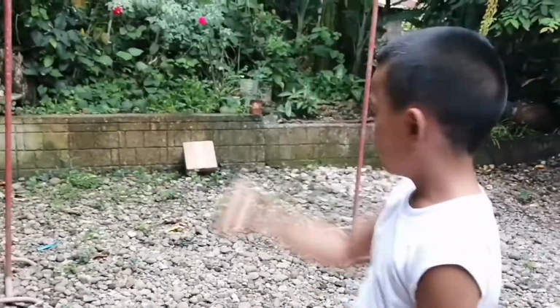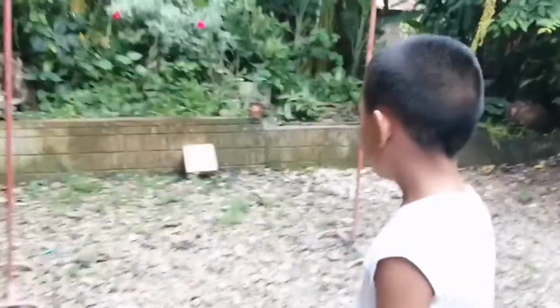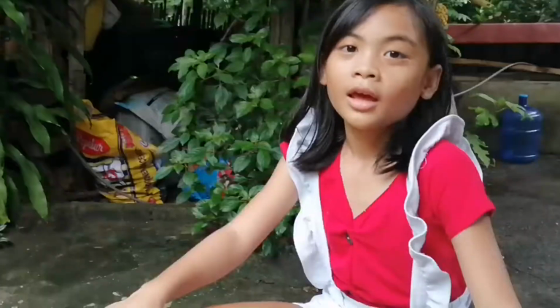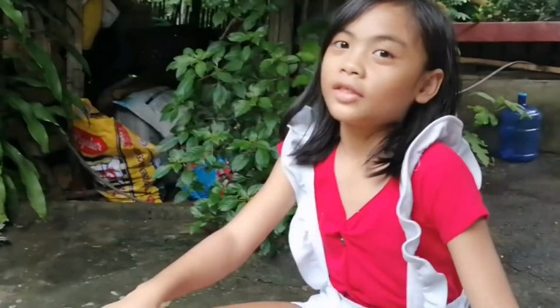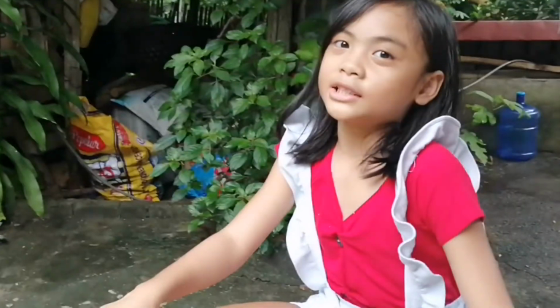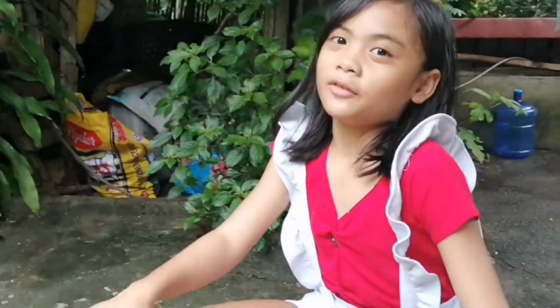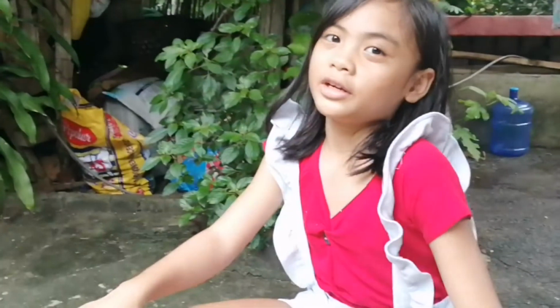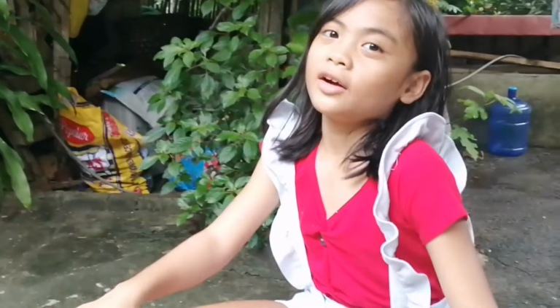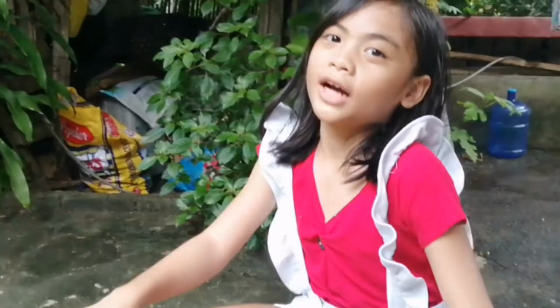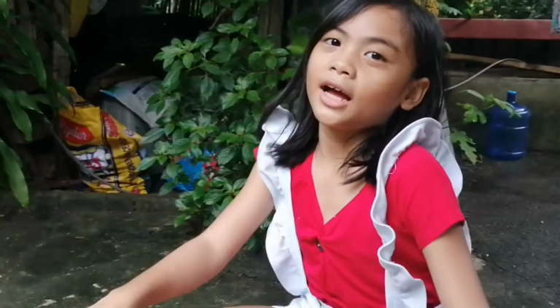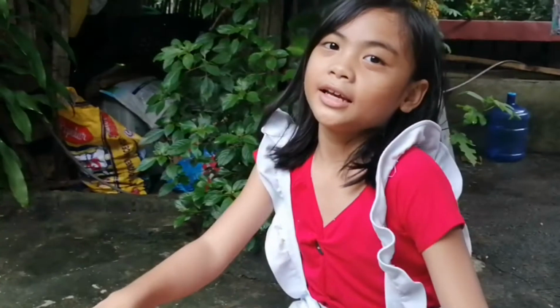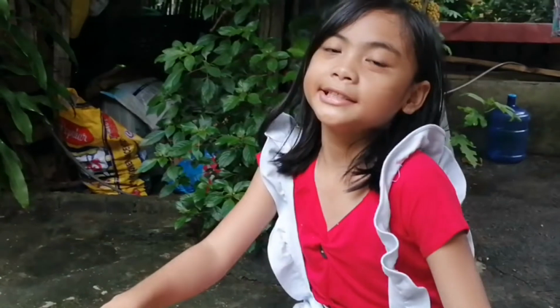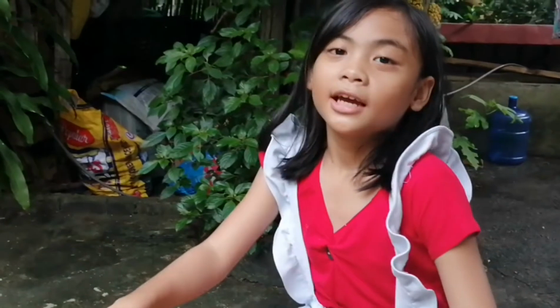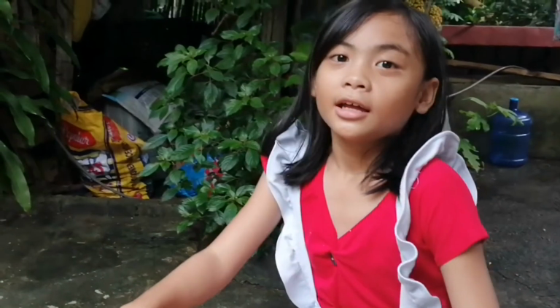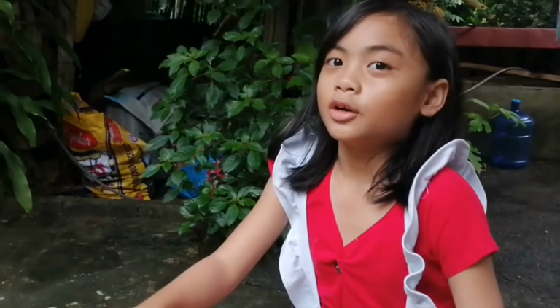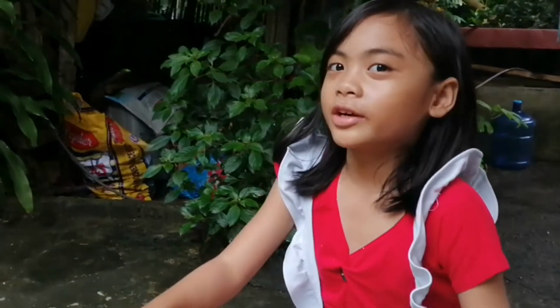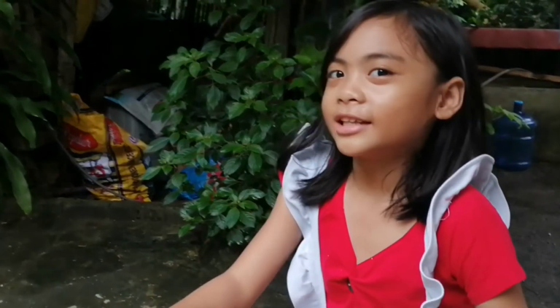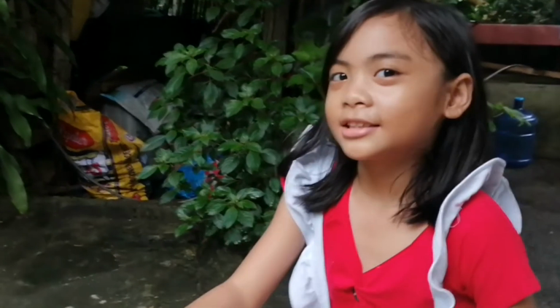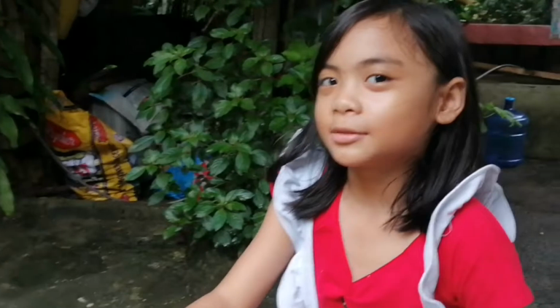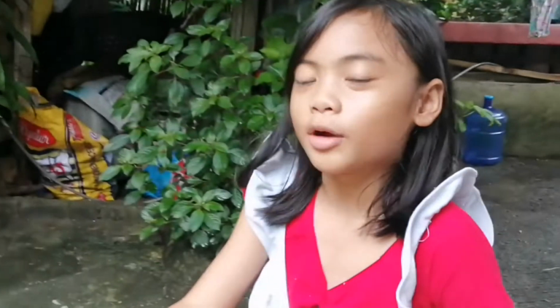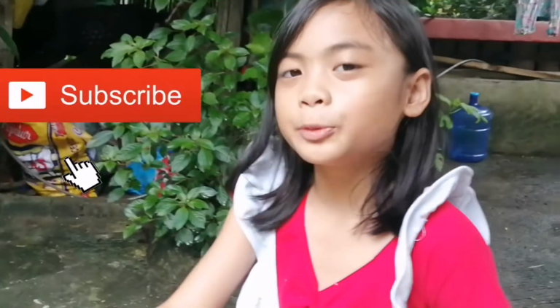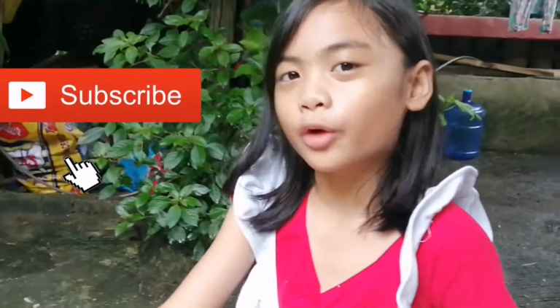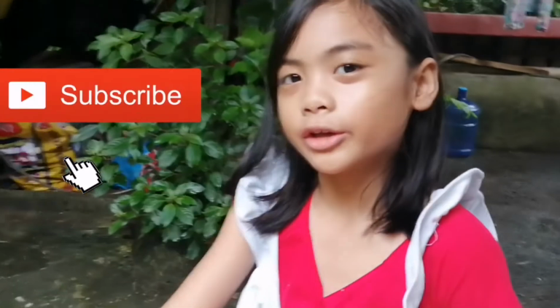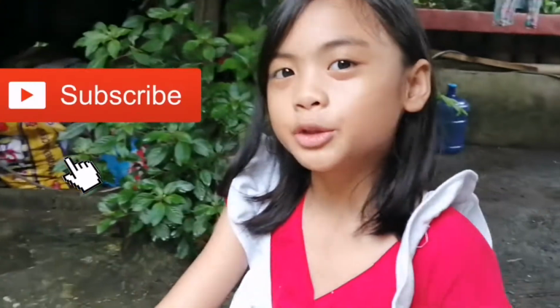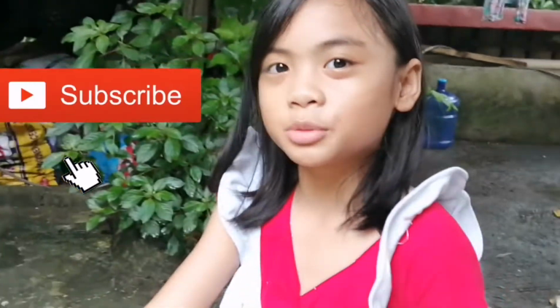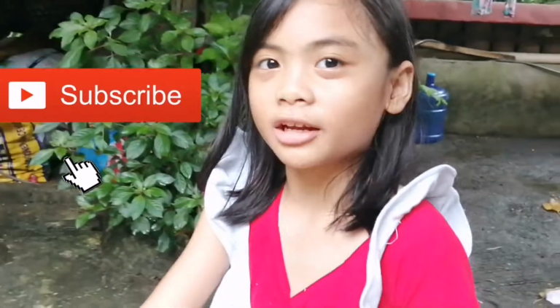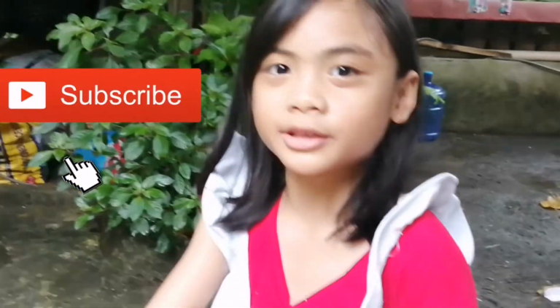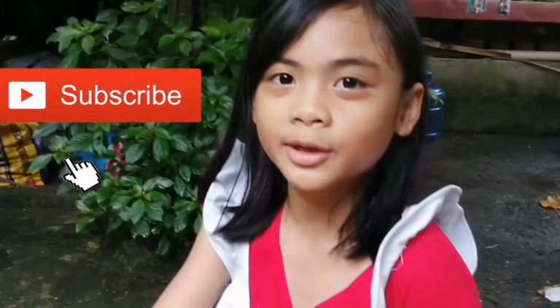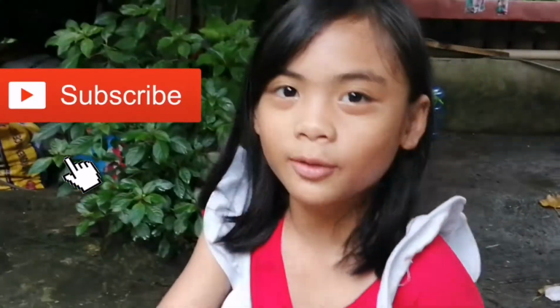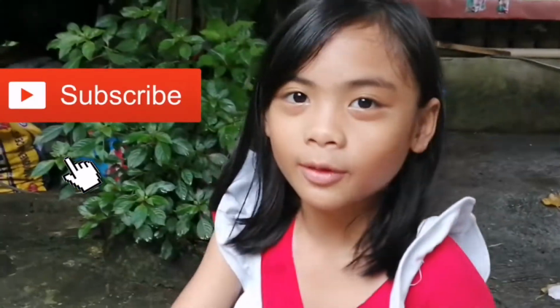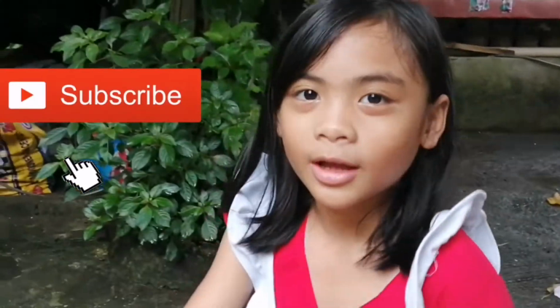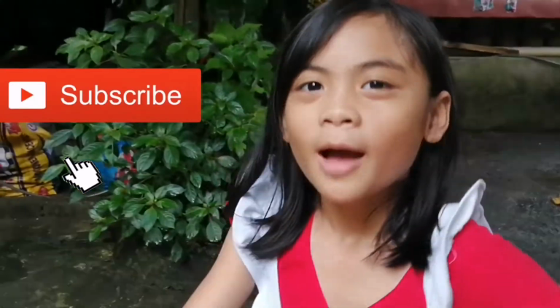That's all for now, guys. Don't forget to subscribe to my YouTube channel too. Peace!